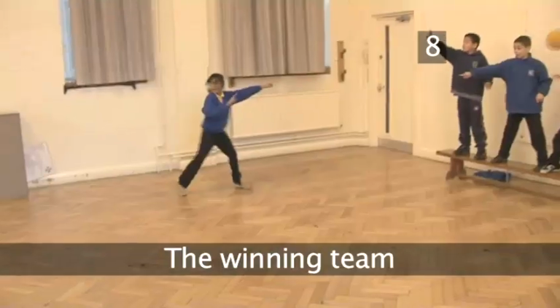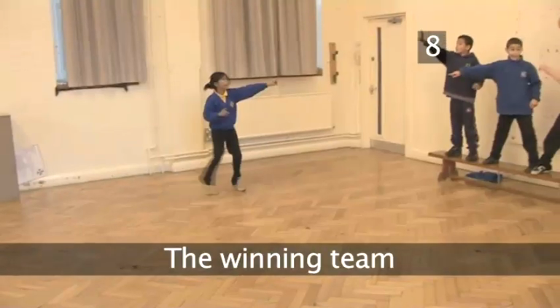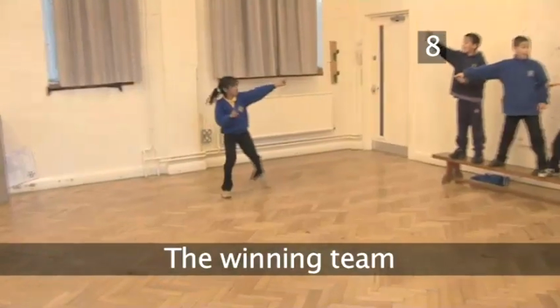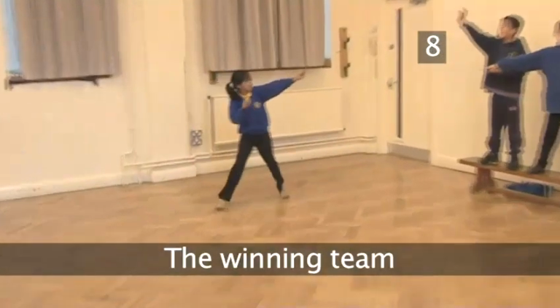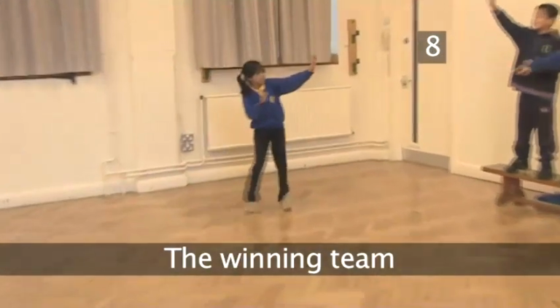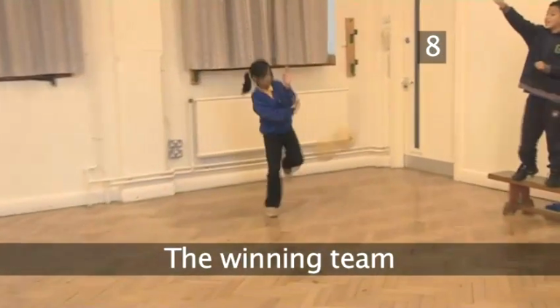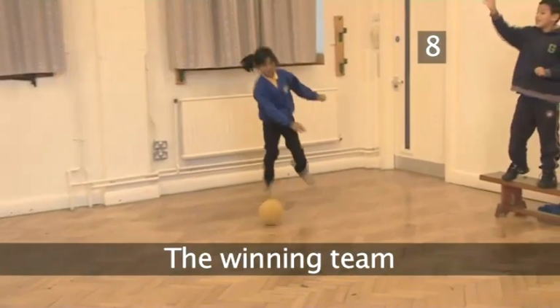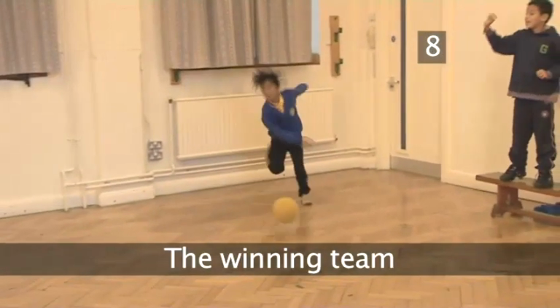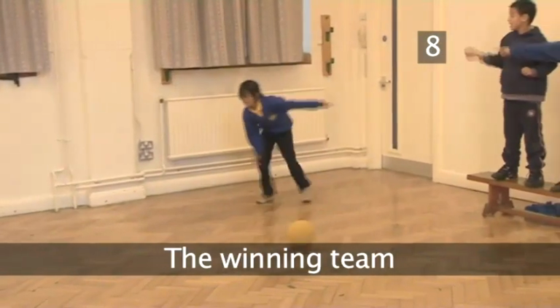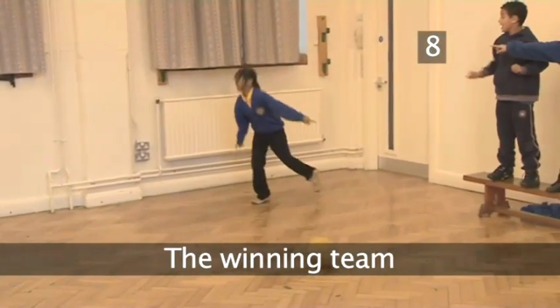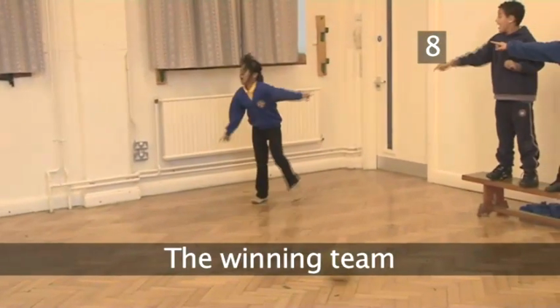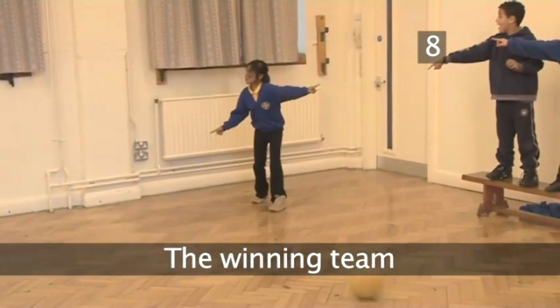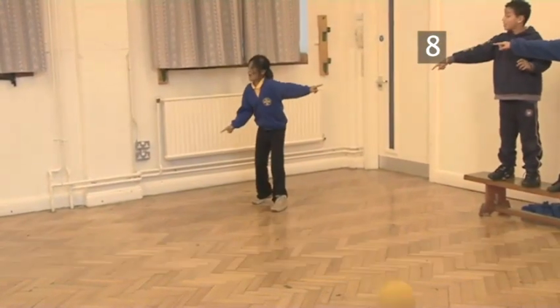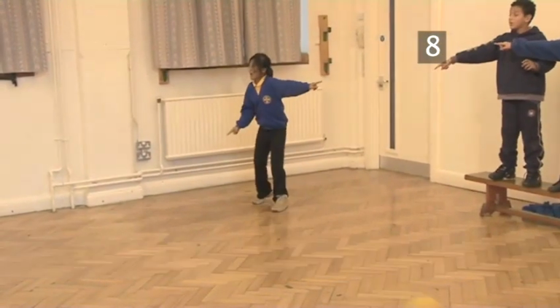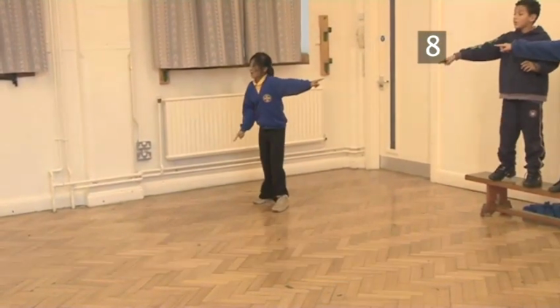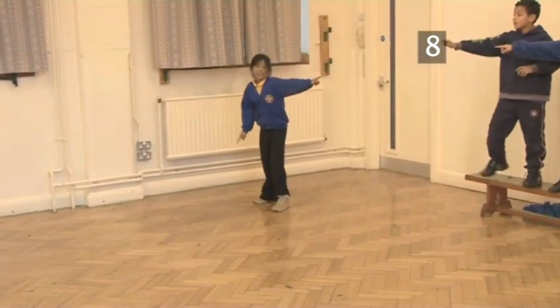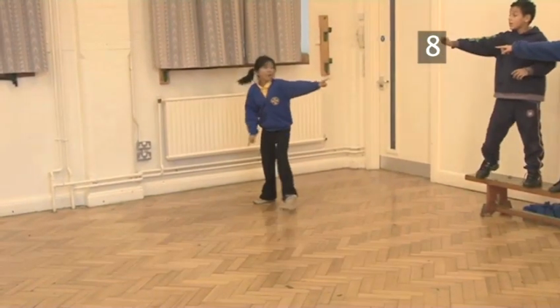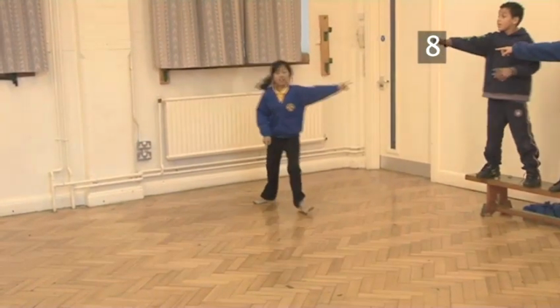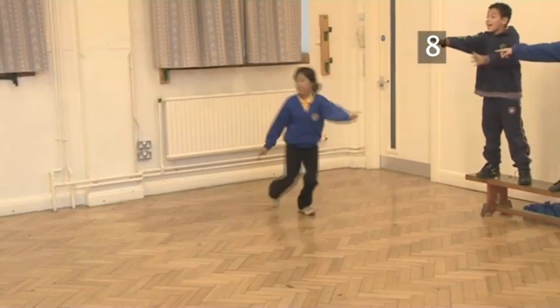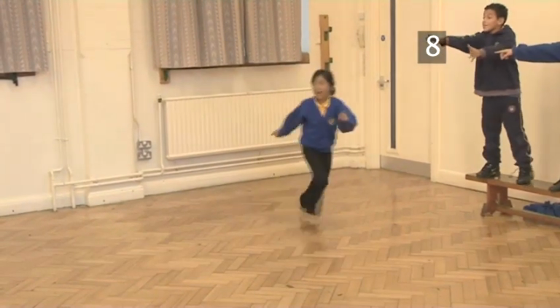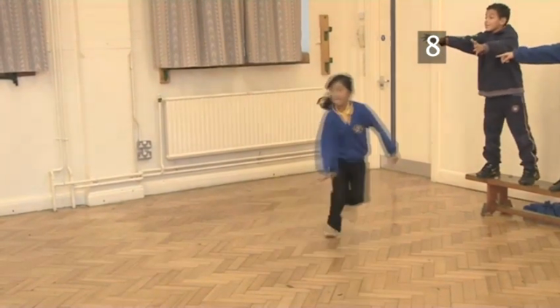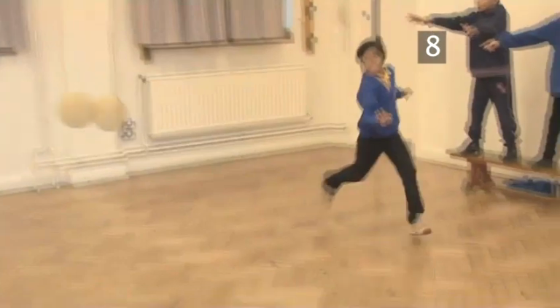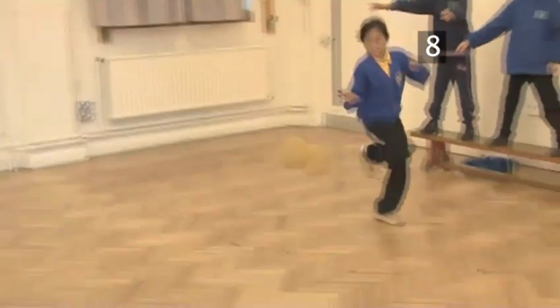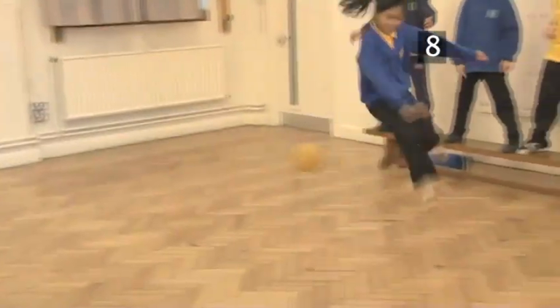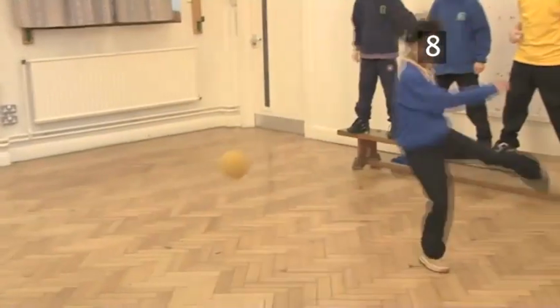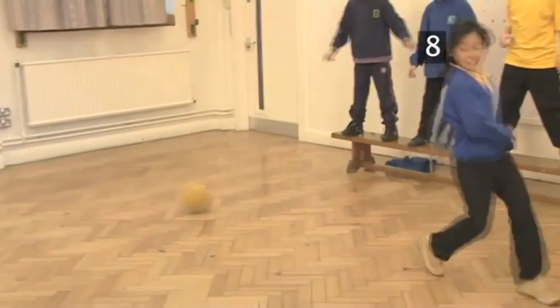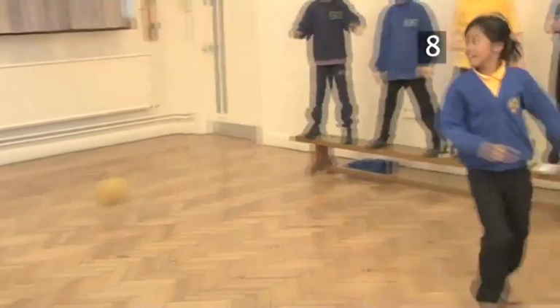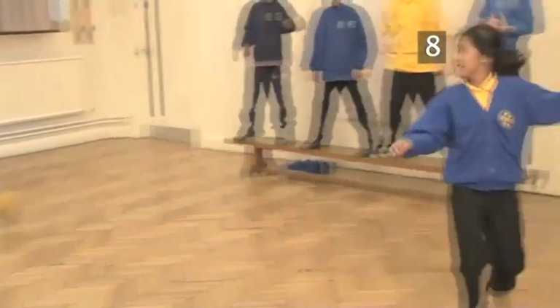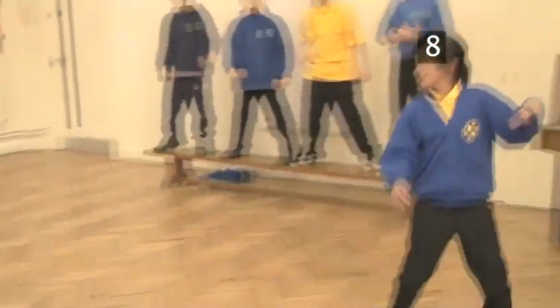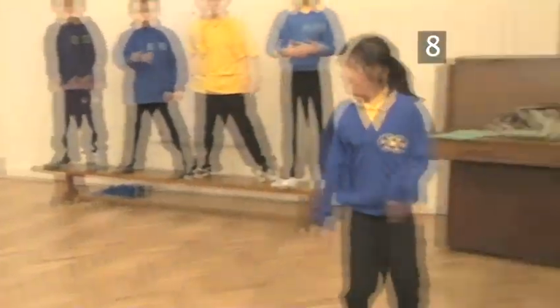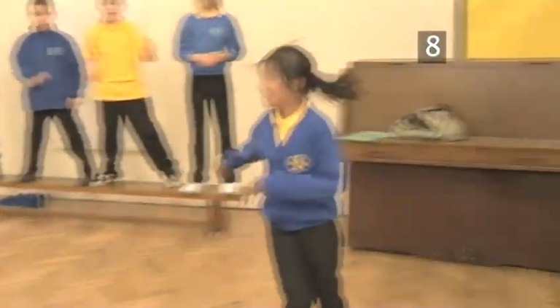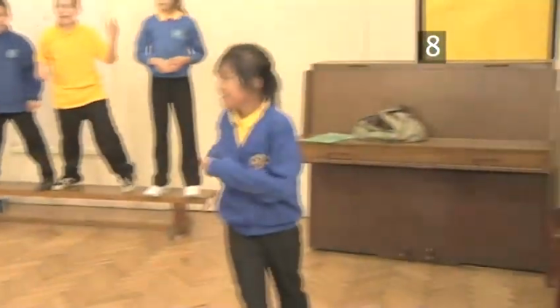Step 8. The winning team. When the final player from a team has been imprisoned, the other team has won.